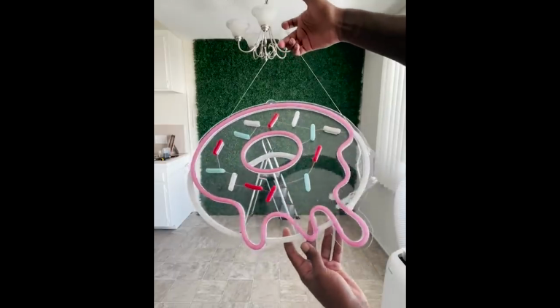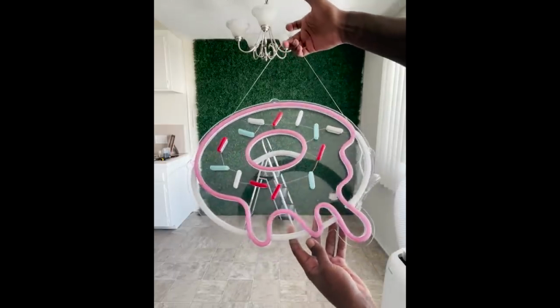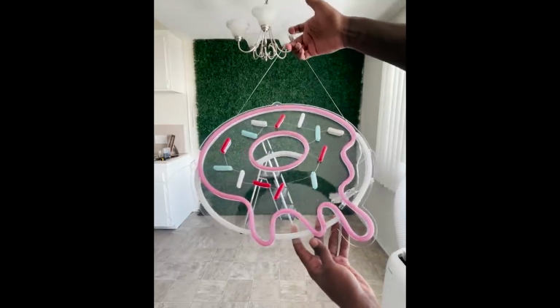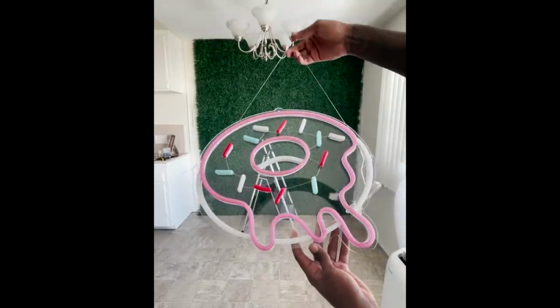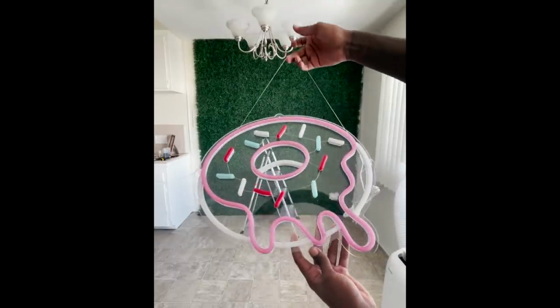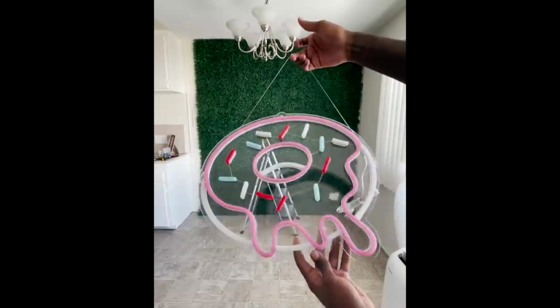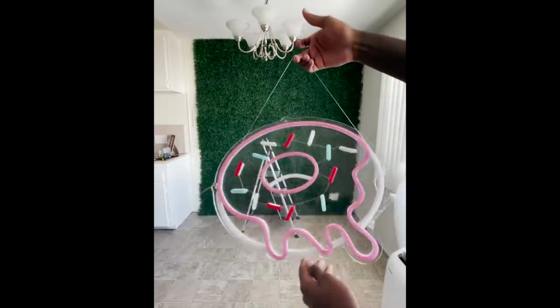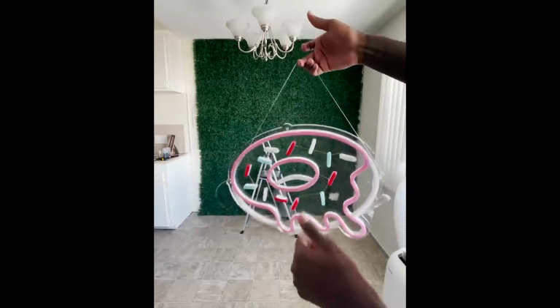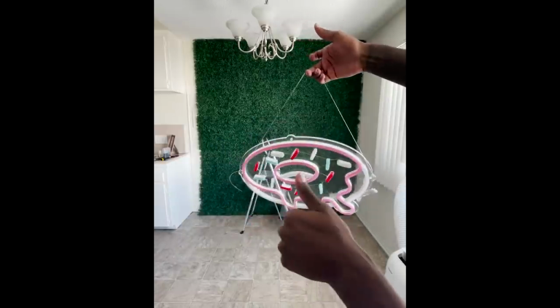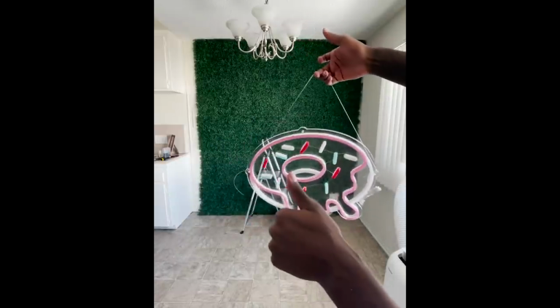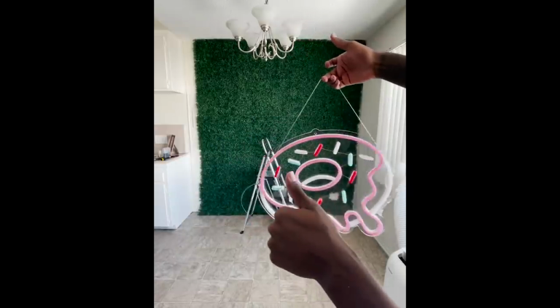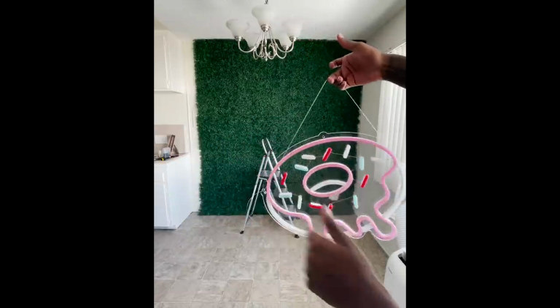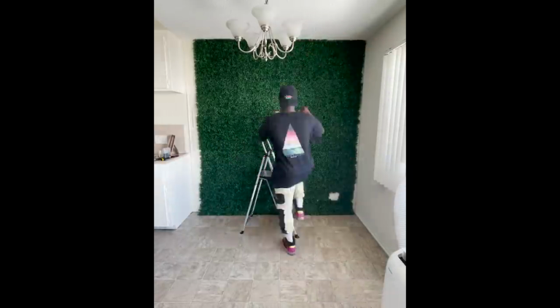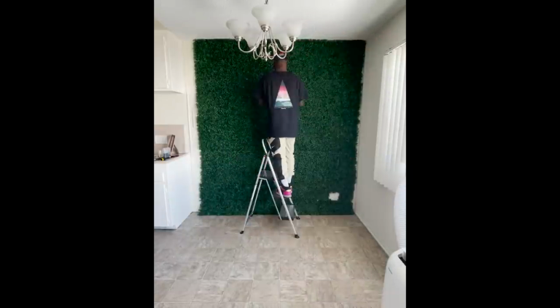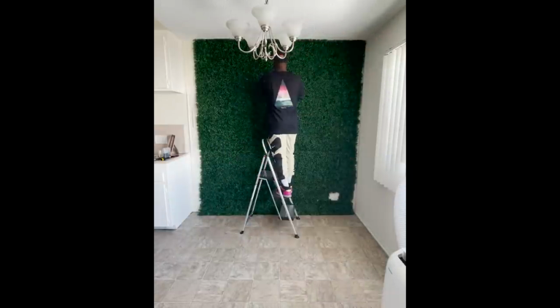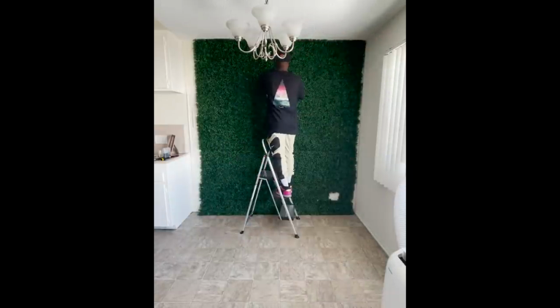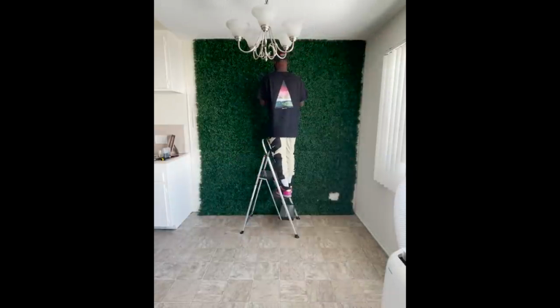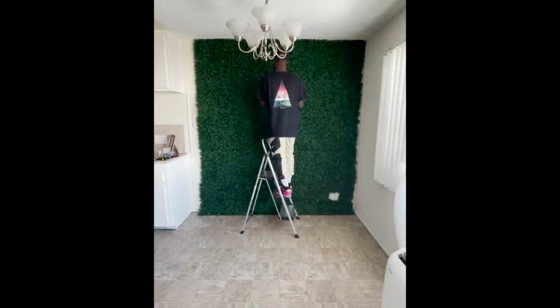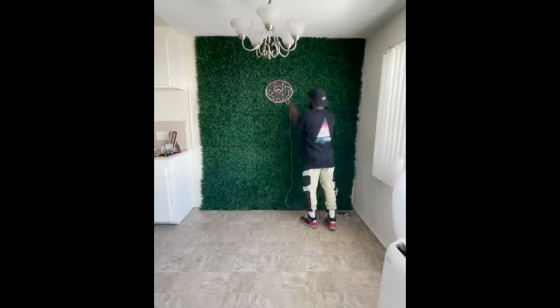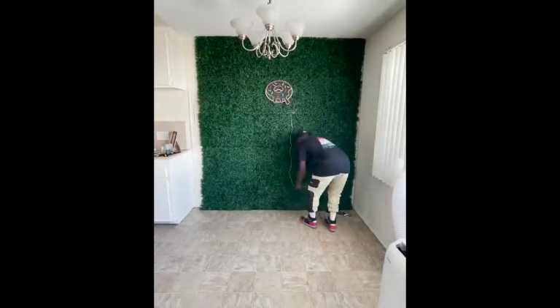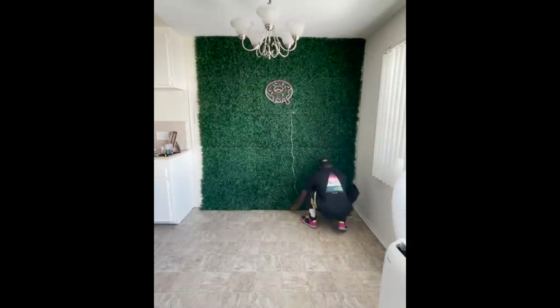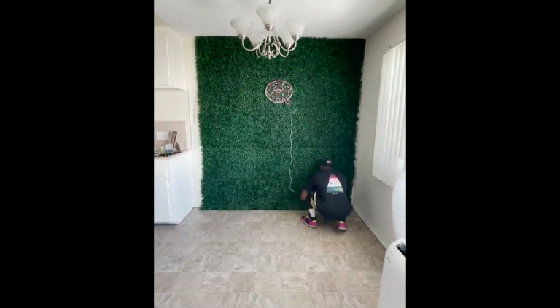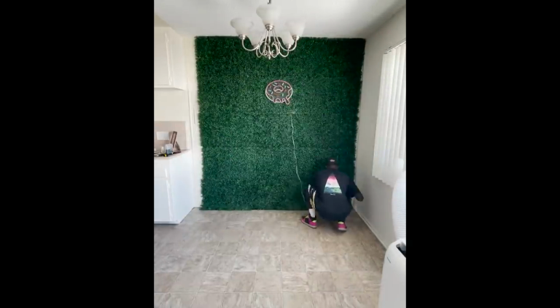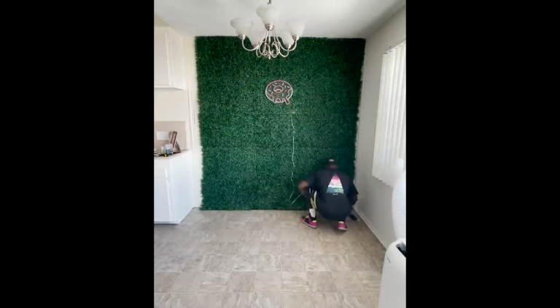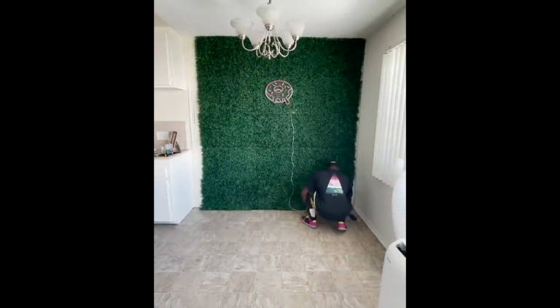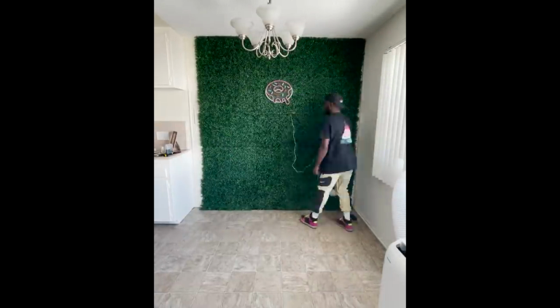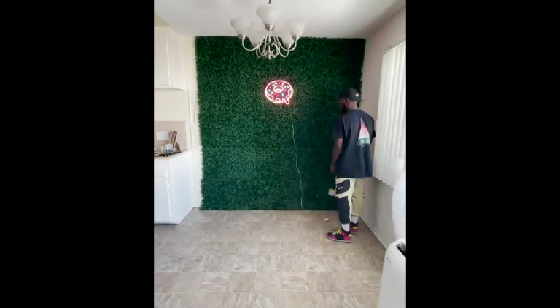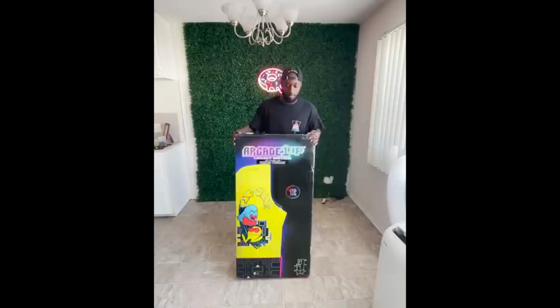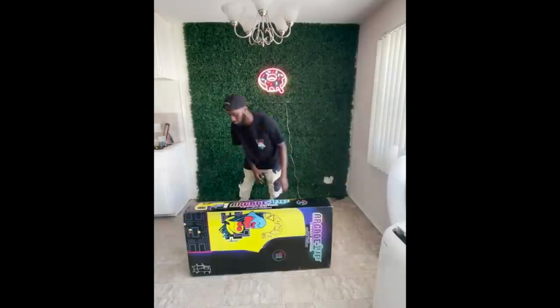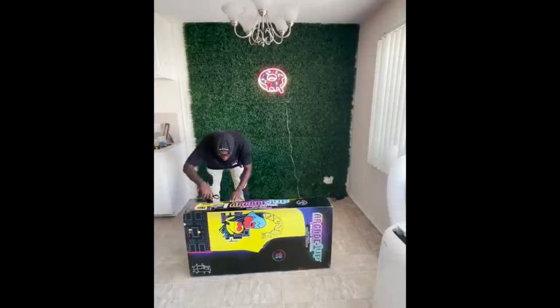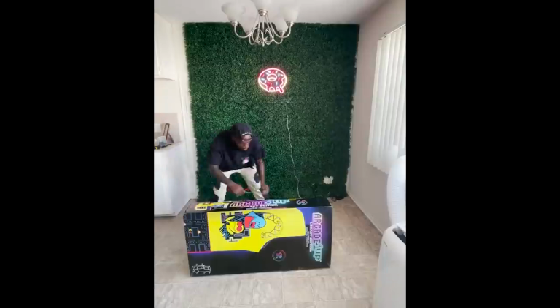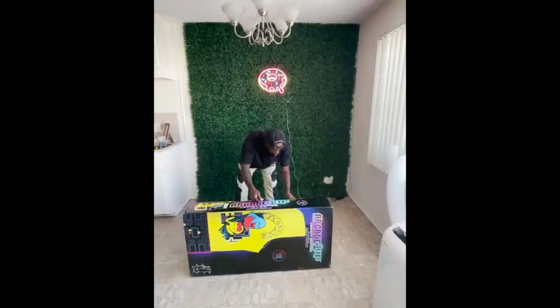Next up was the neon sign. Basically all I did was loop a string that was provided to me through the neon sign, put a nail in the wall and hung it up.